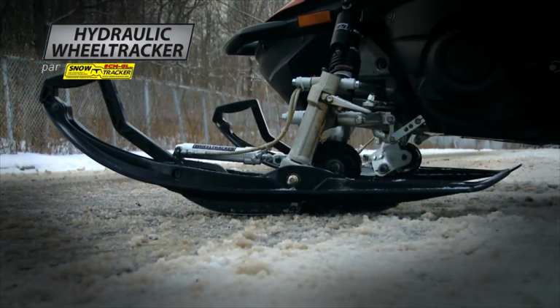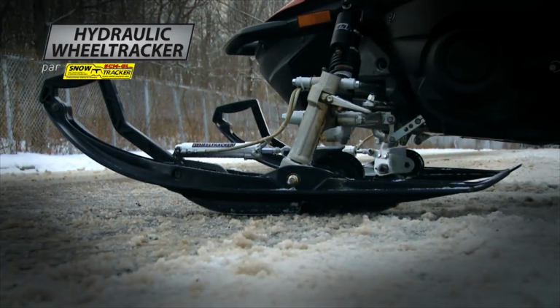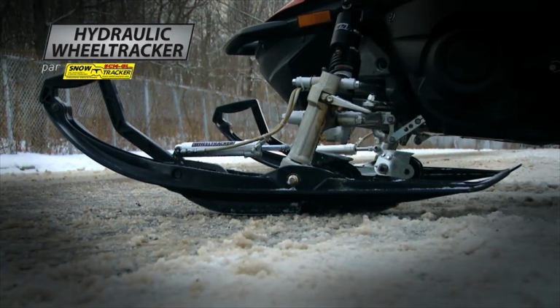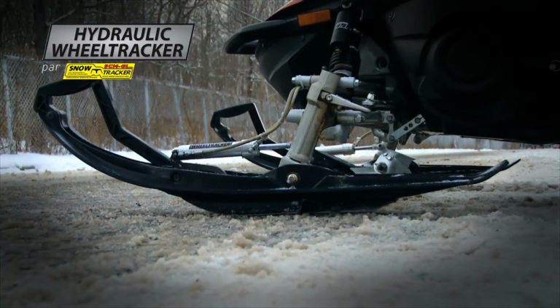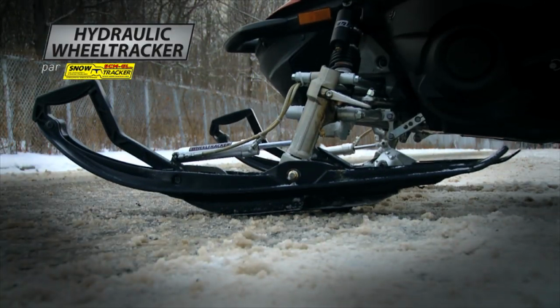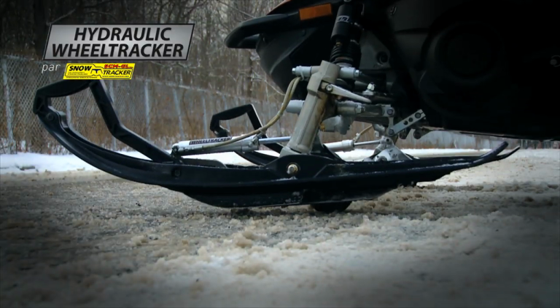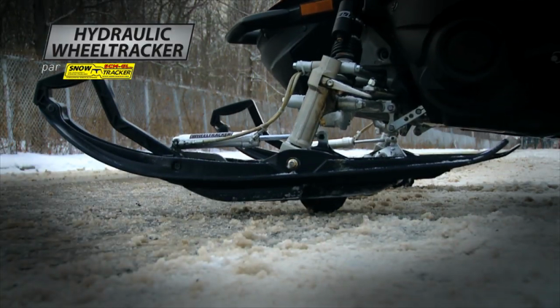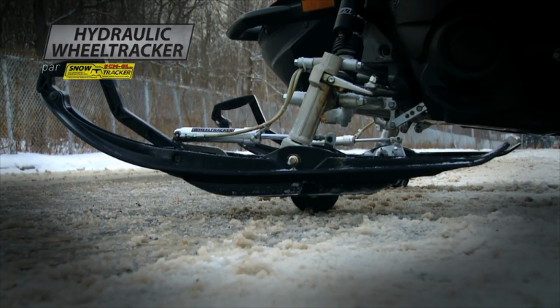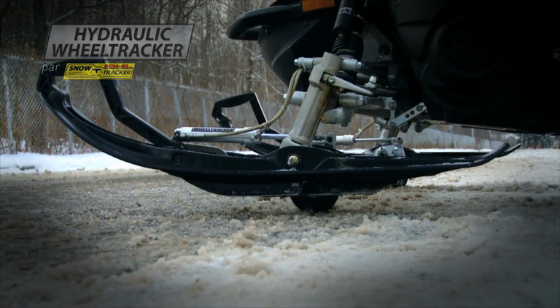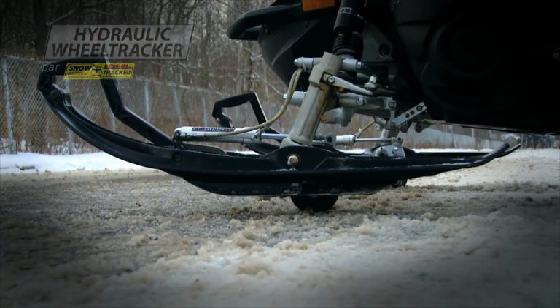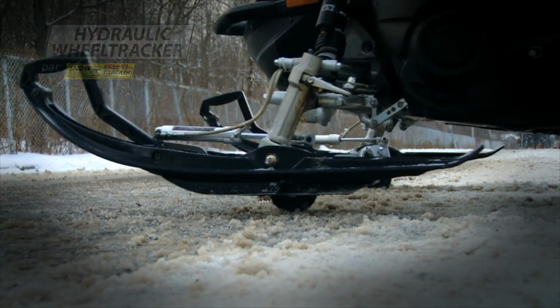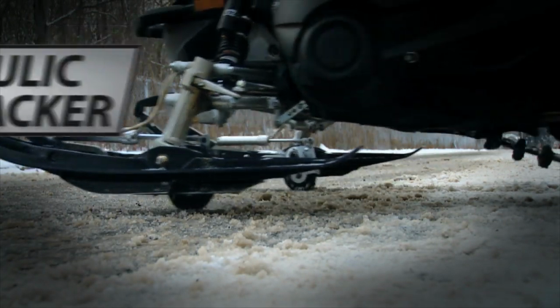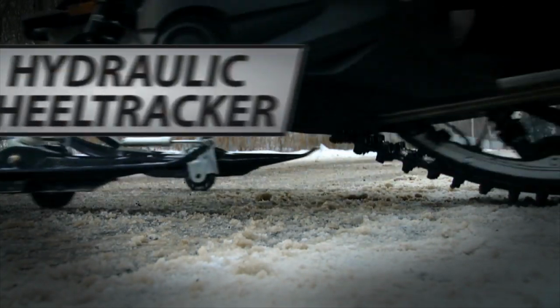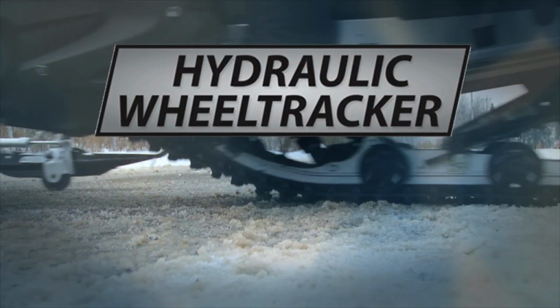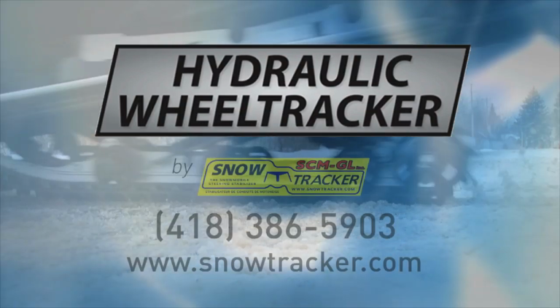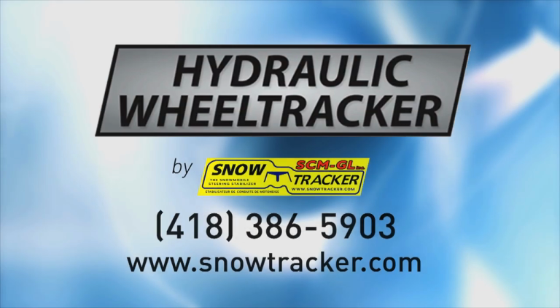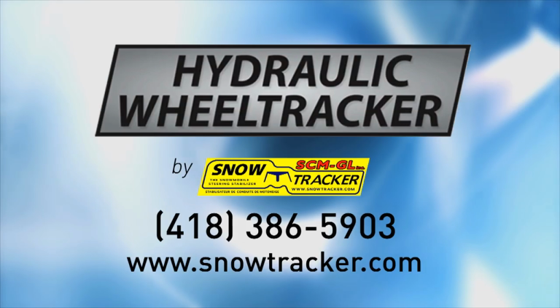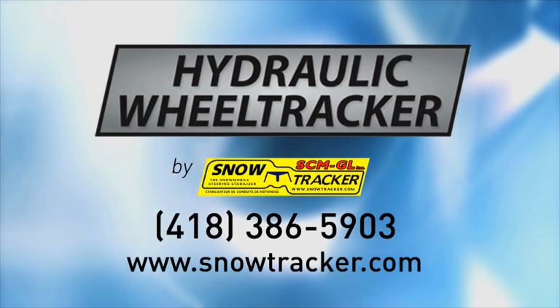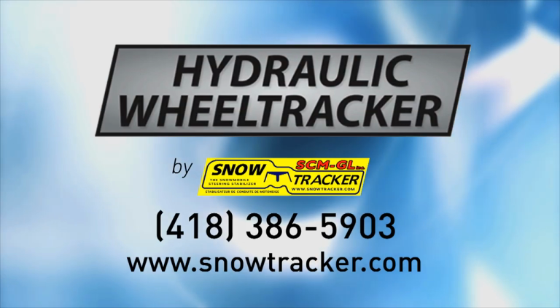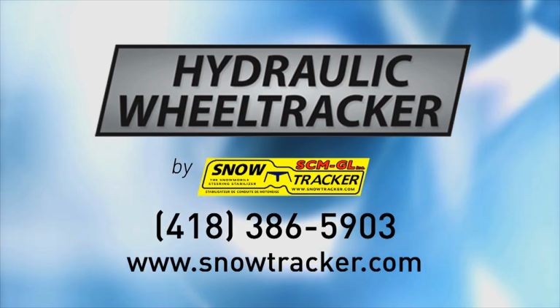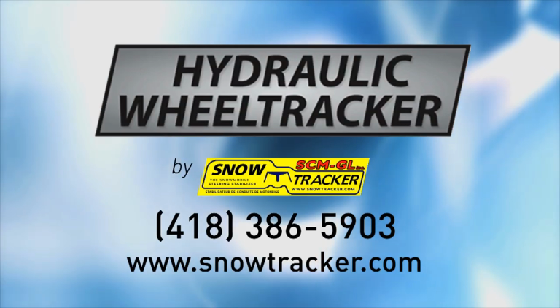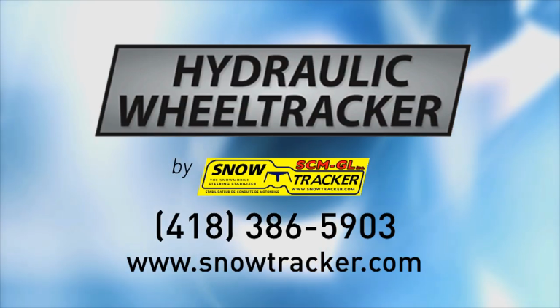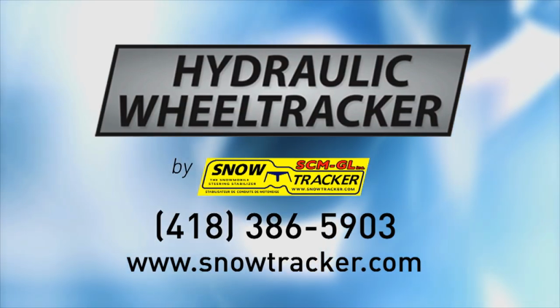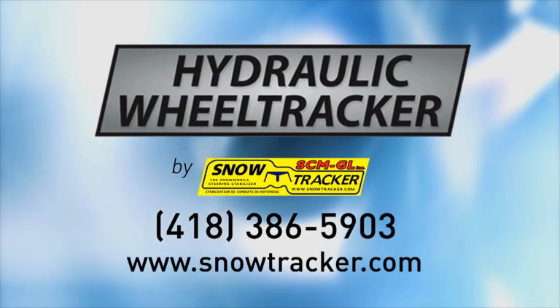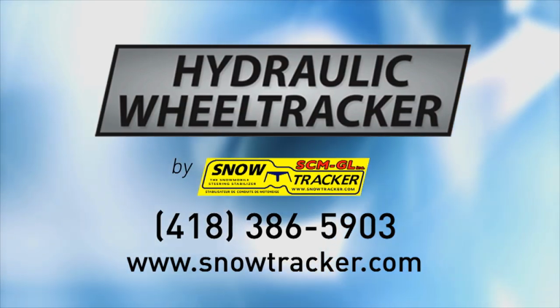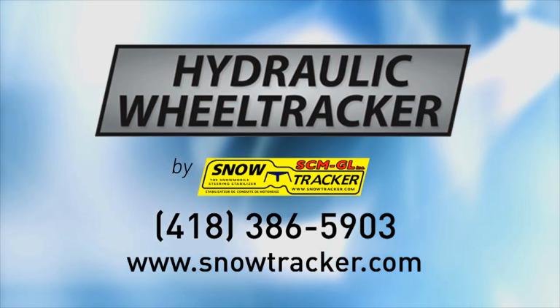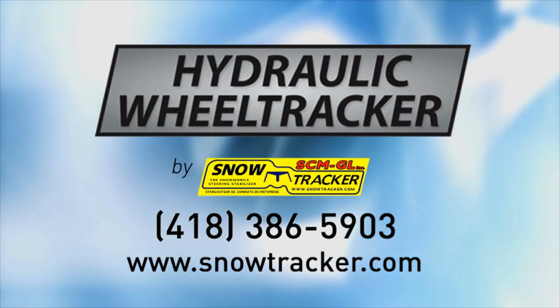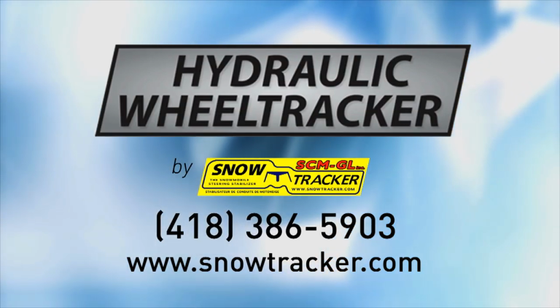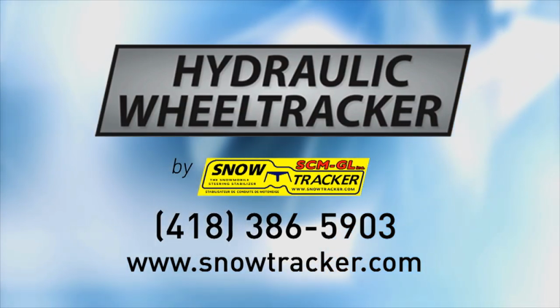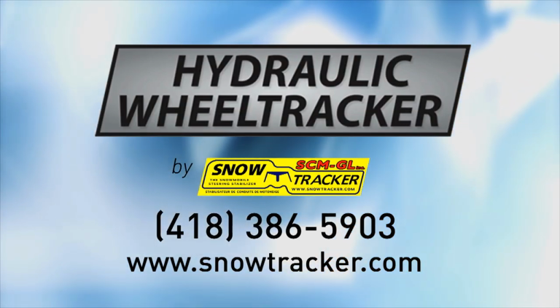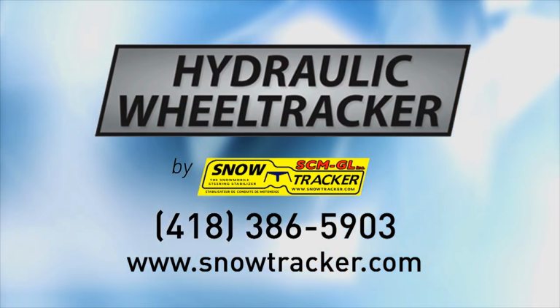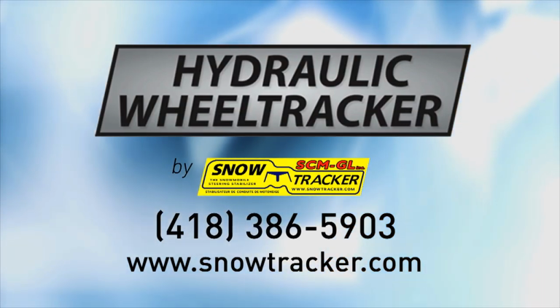WheelTracker, another excellent product by SnowTracker. For purchase and installation information, go to SnowTracker.com.